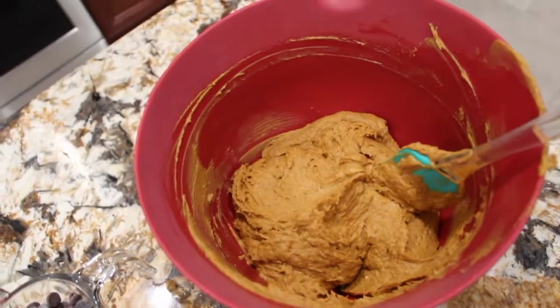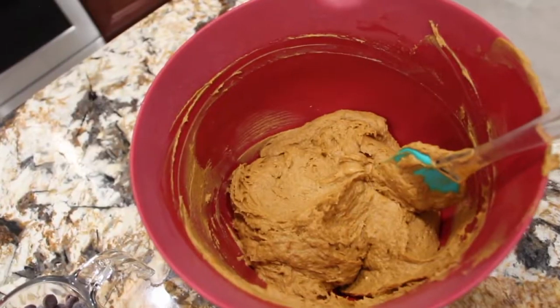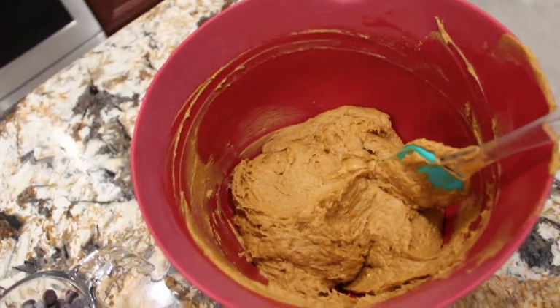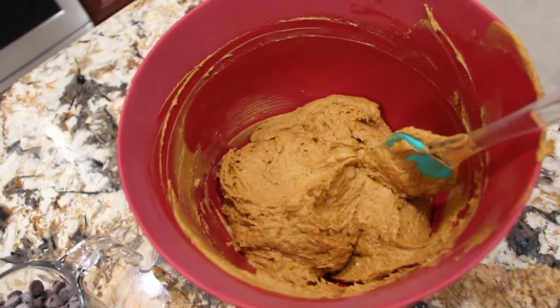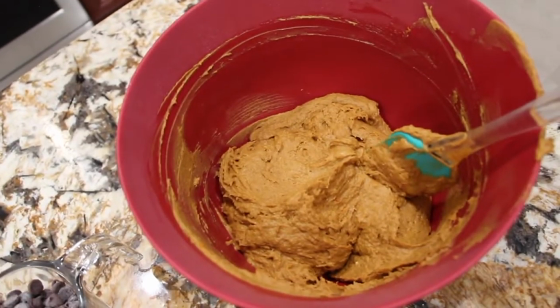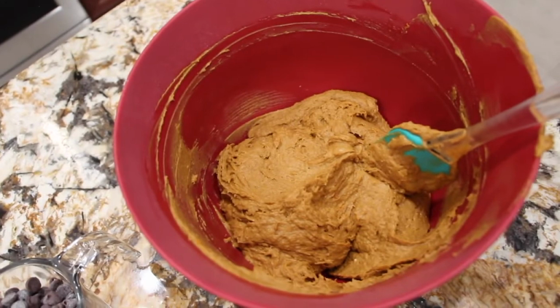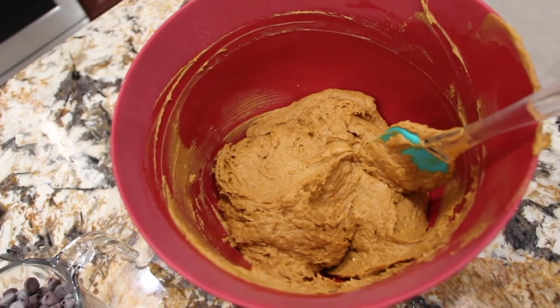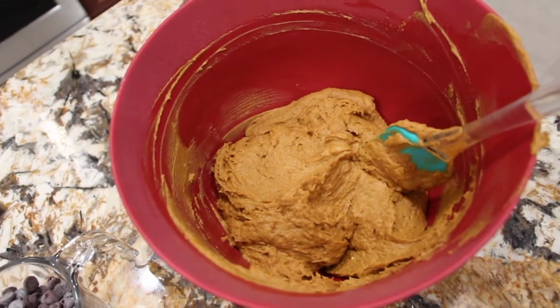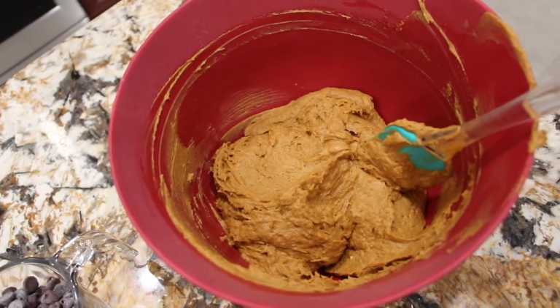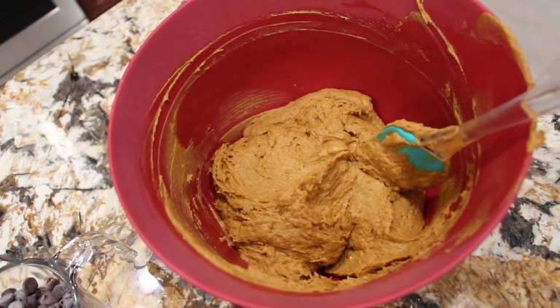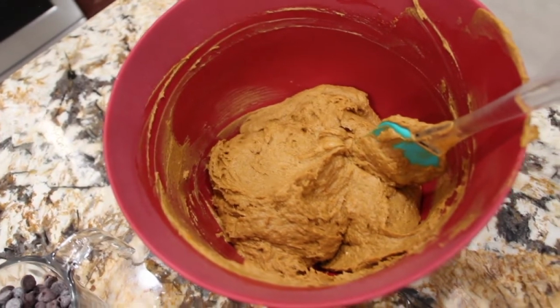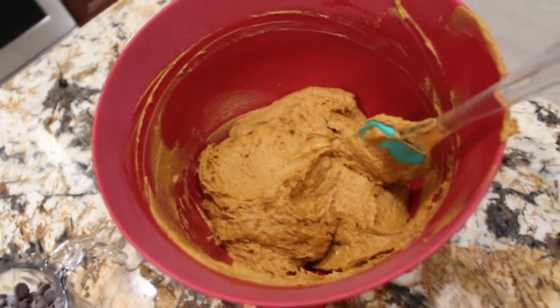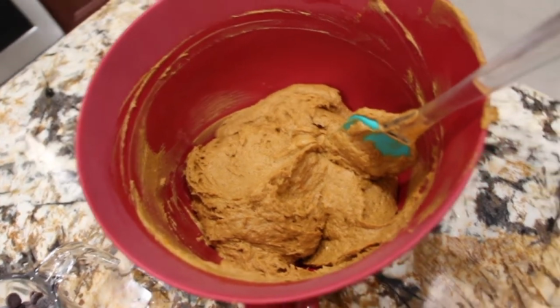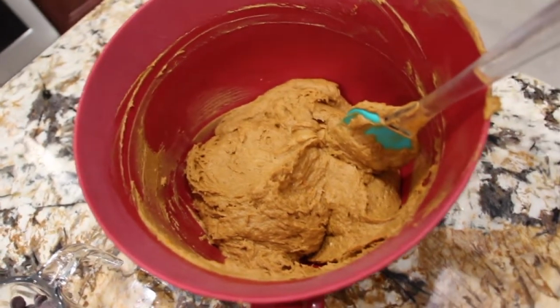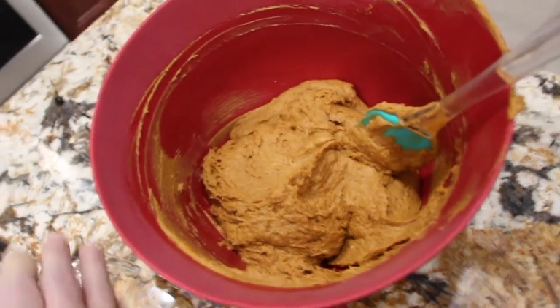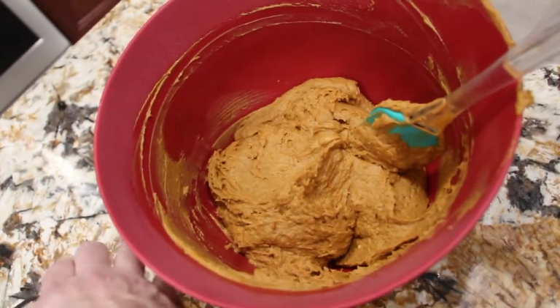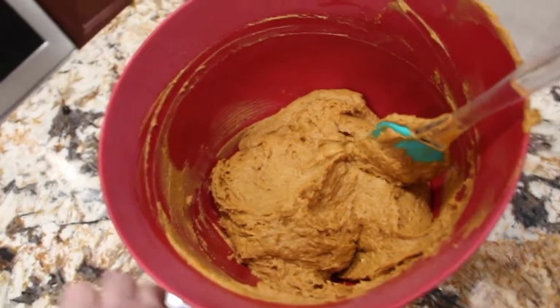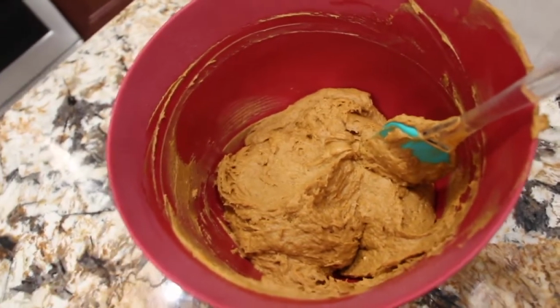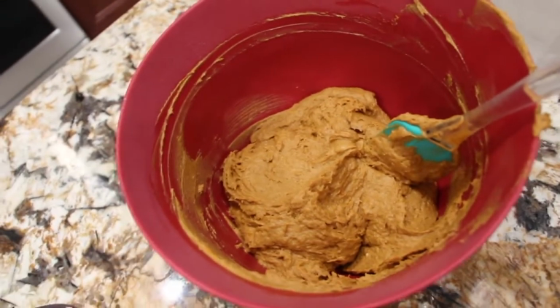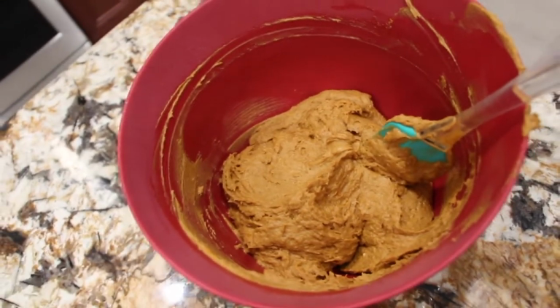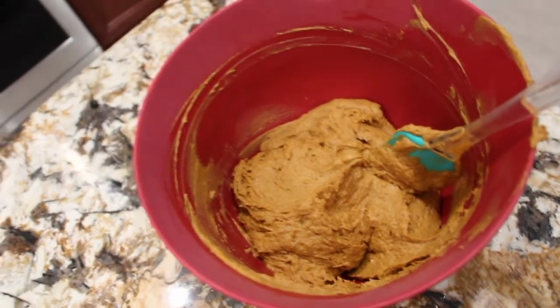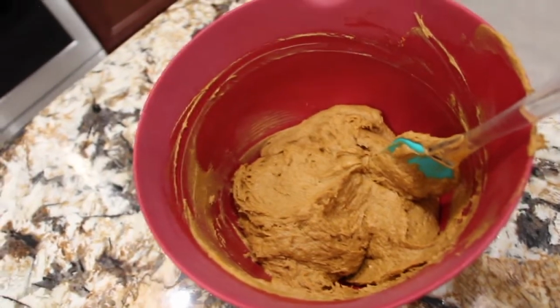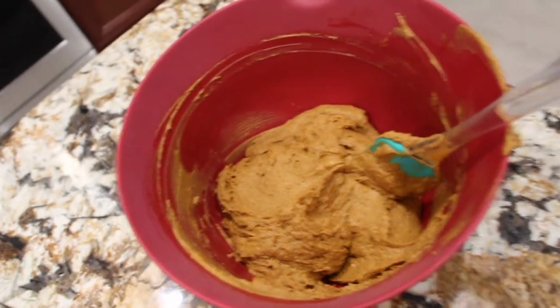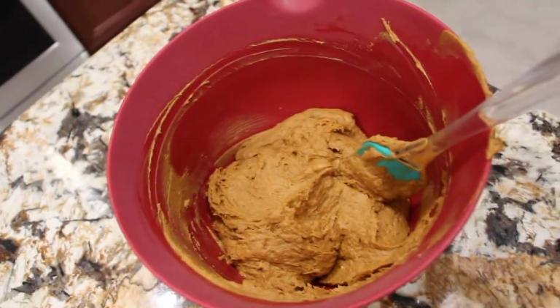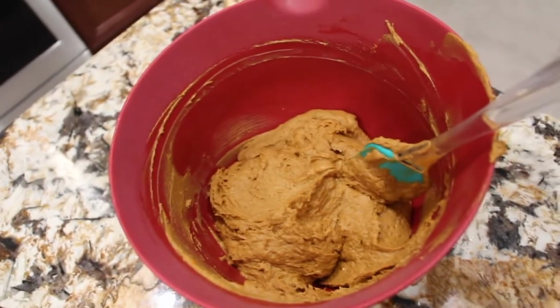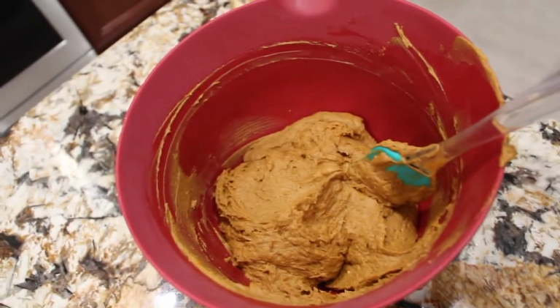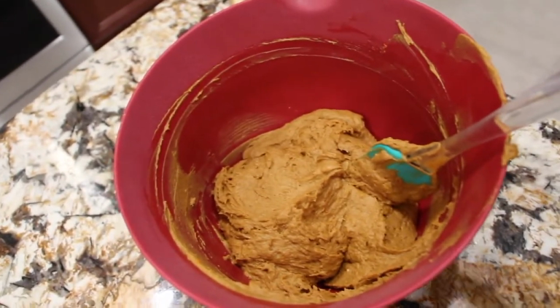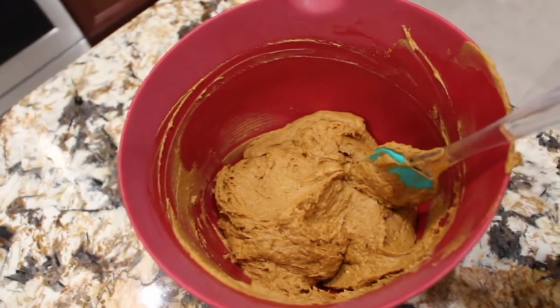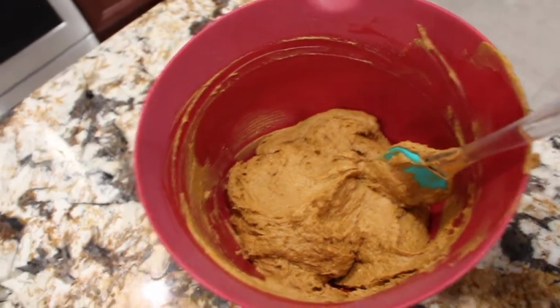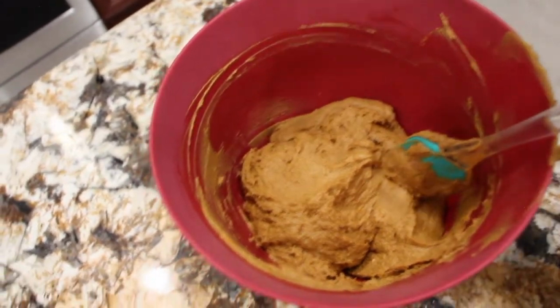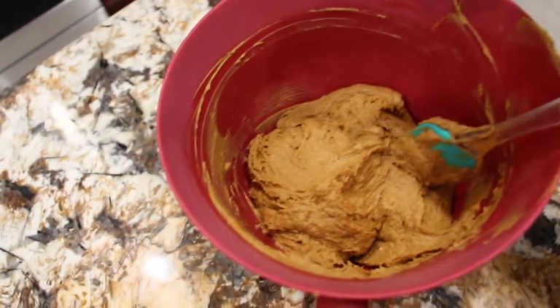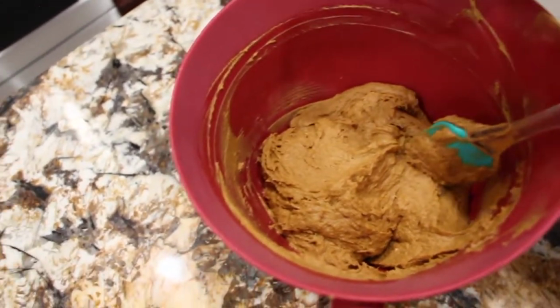Now that I have the mixture combined, I'll add in the one cup of morsels and fold it in.